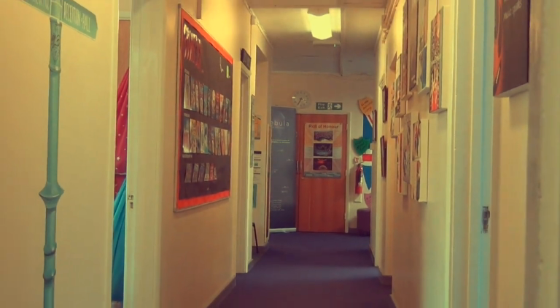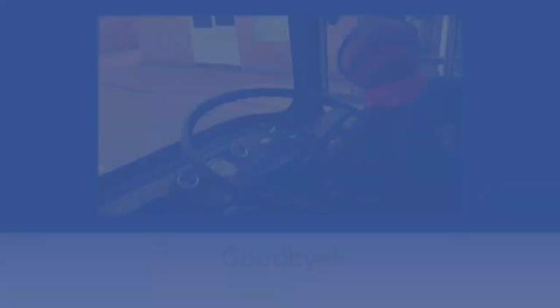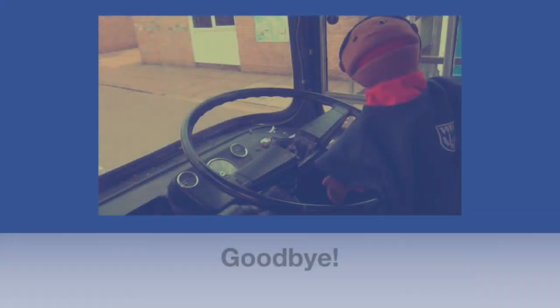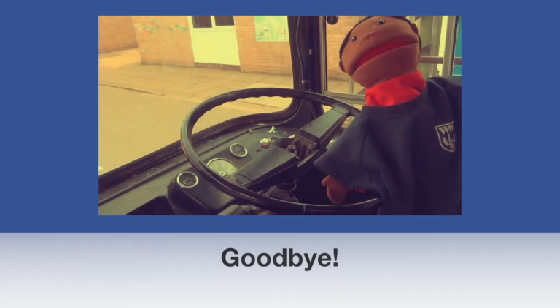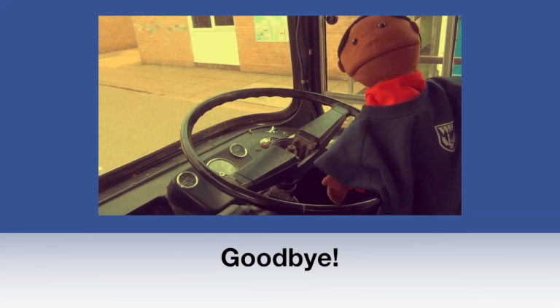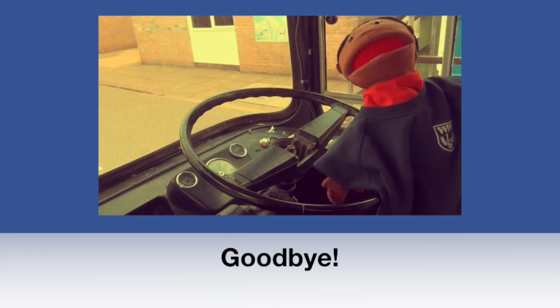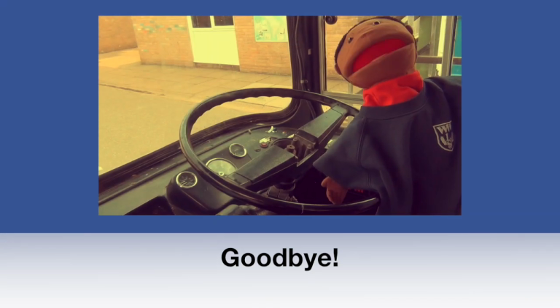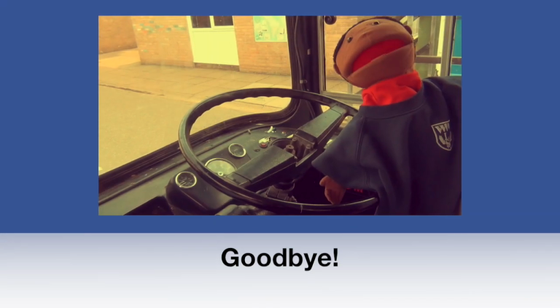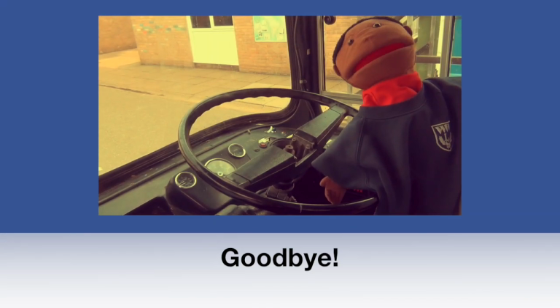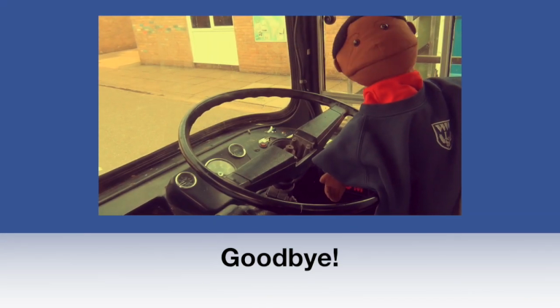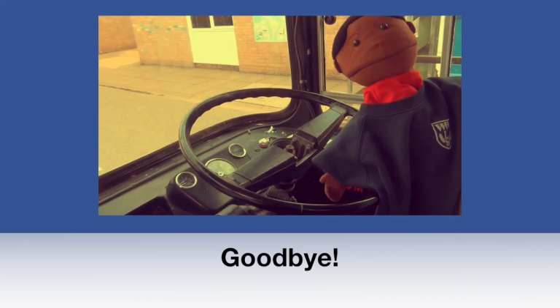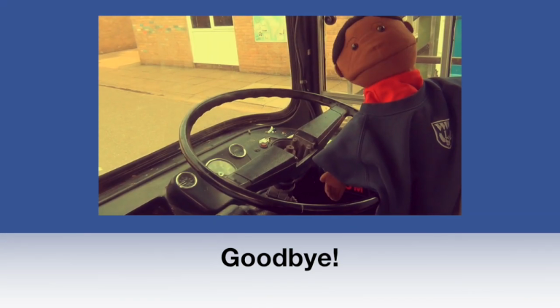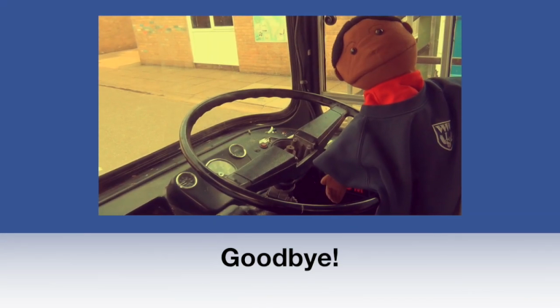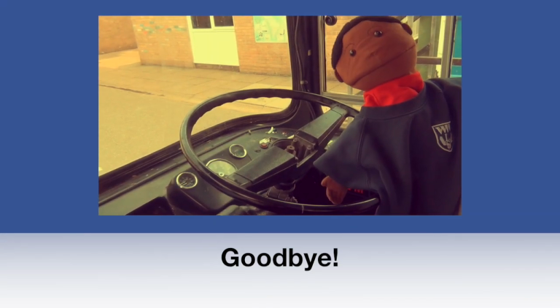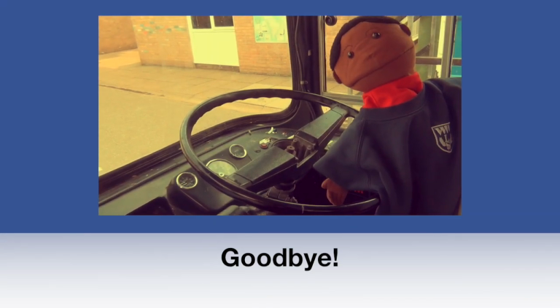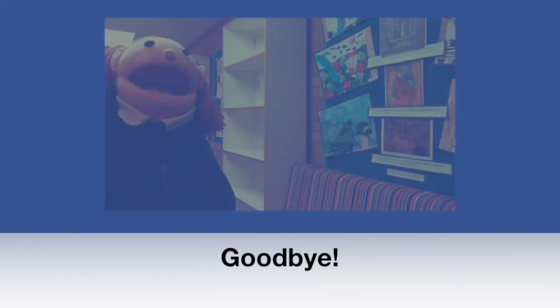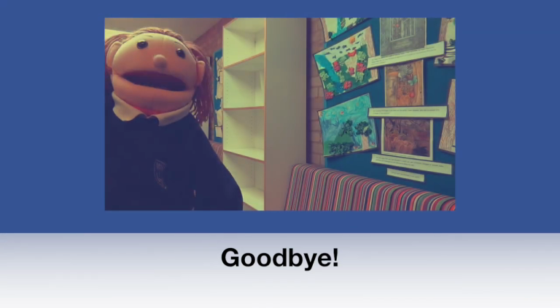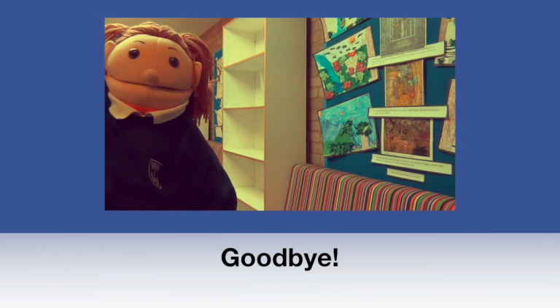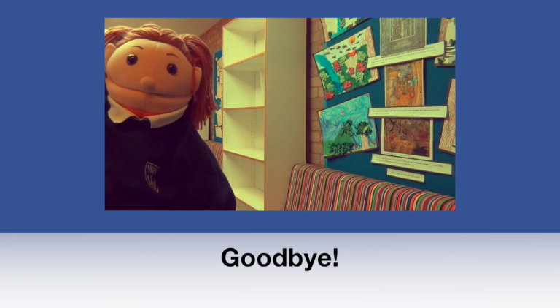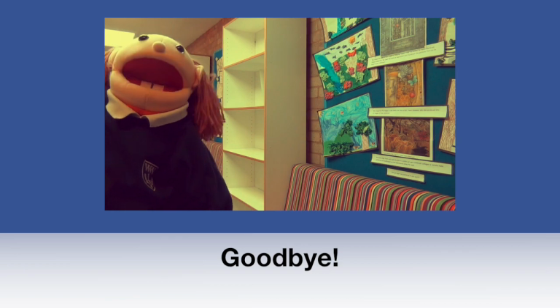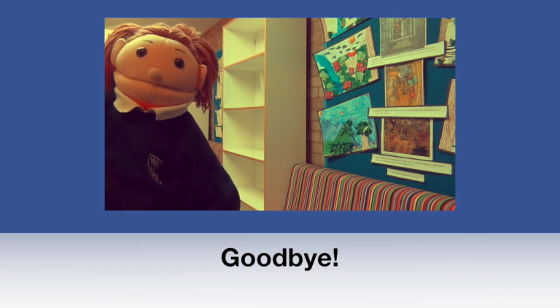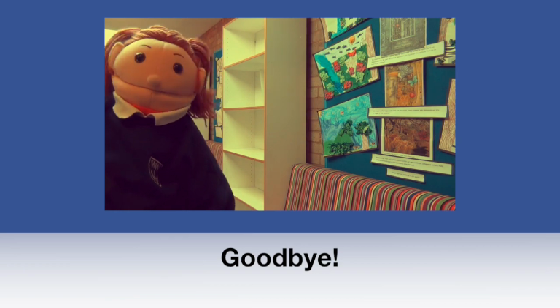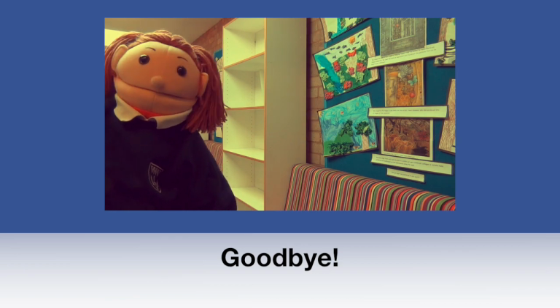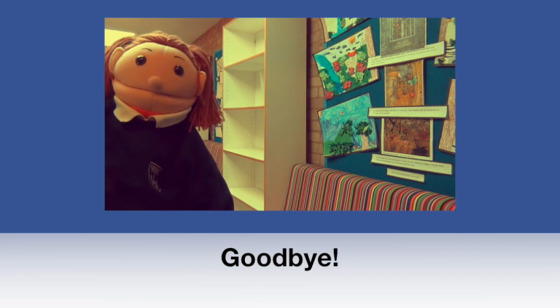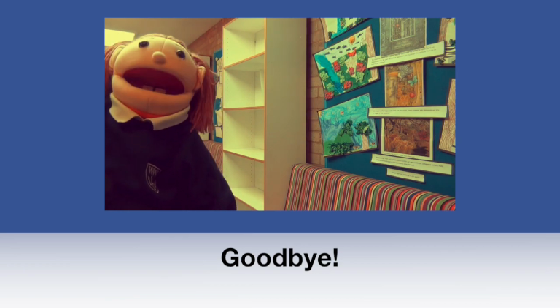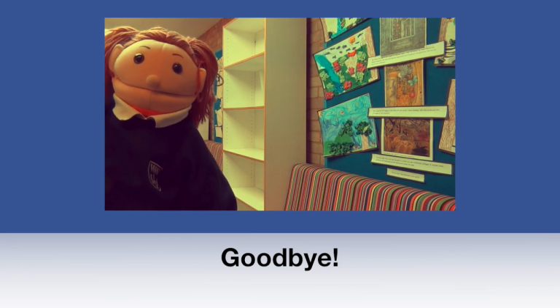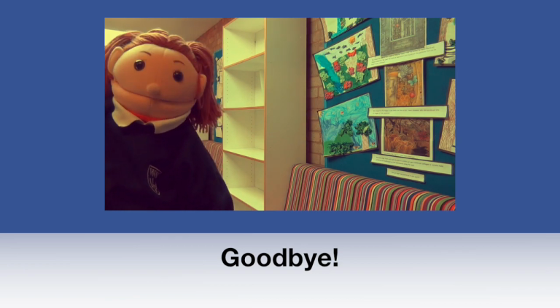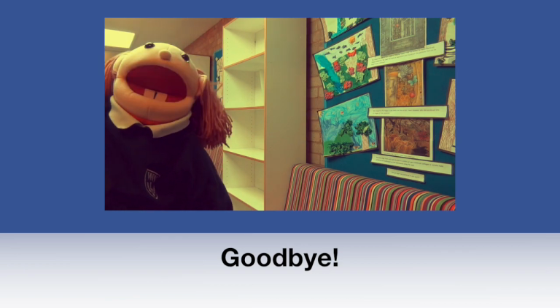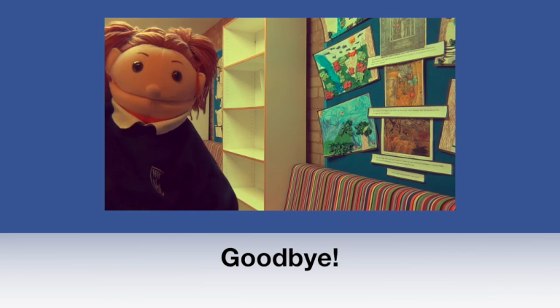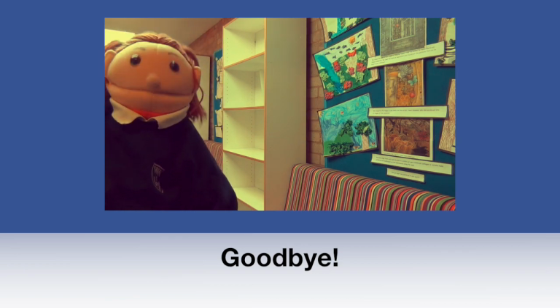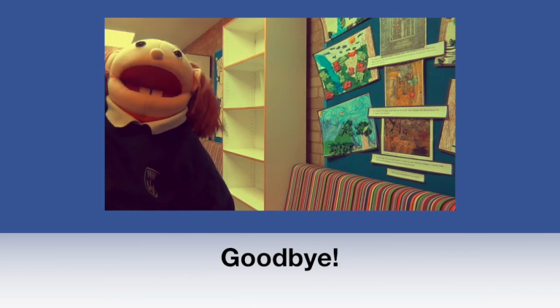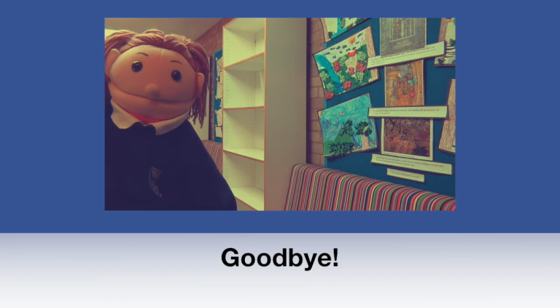We hope you enjoyed it. We will see you in September. I hope you enjoyed our tour. I will see you again in September.